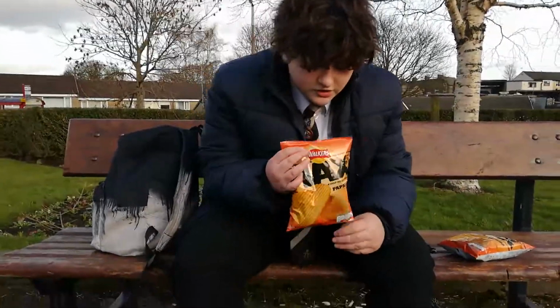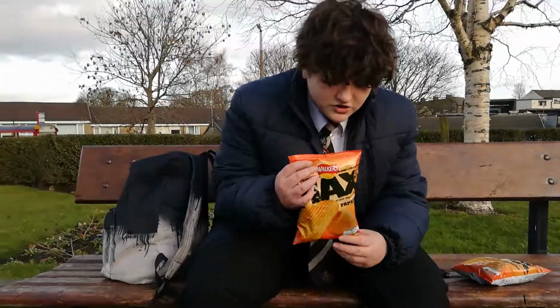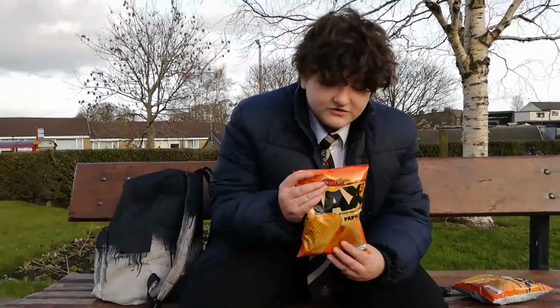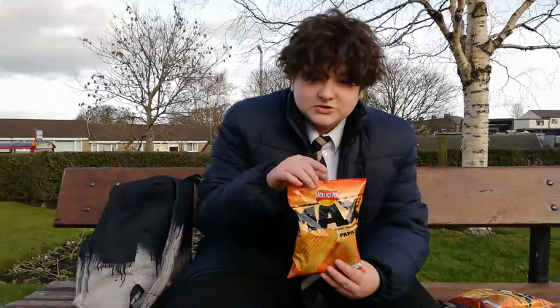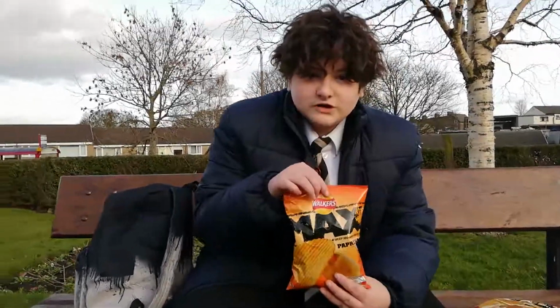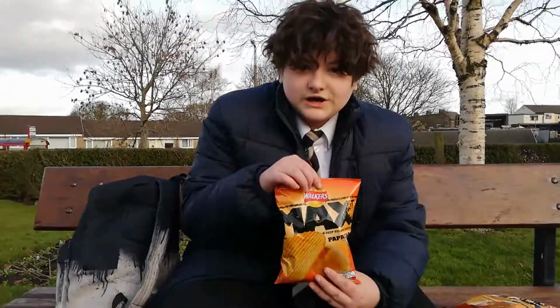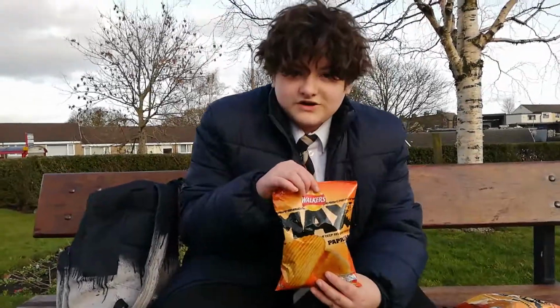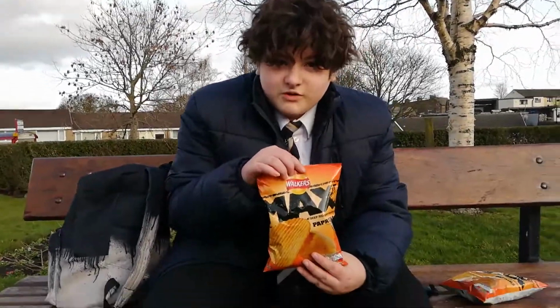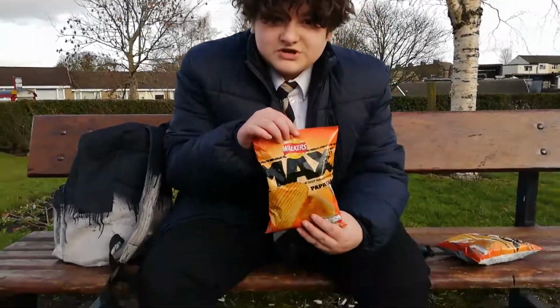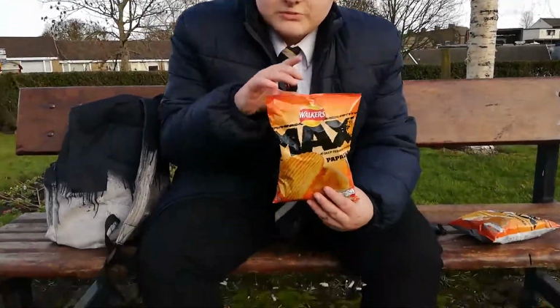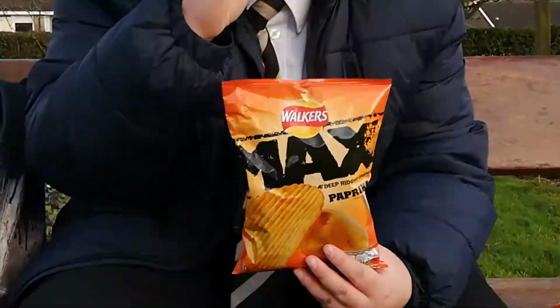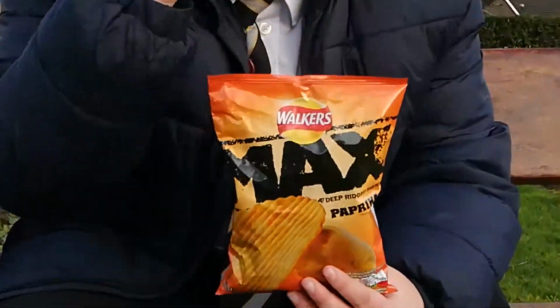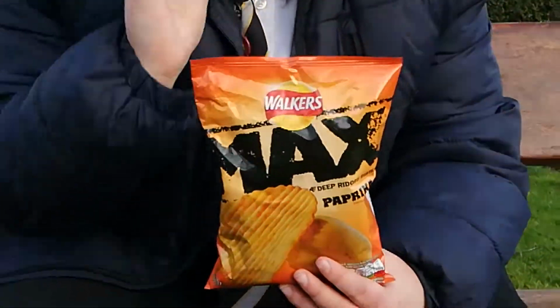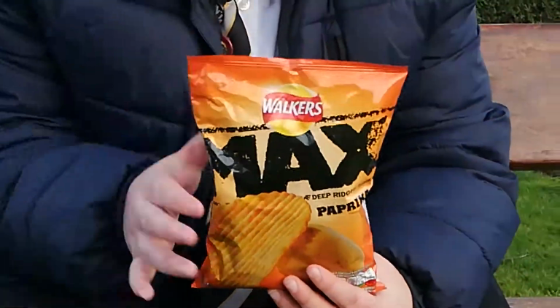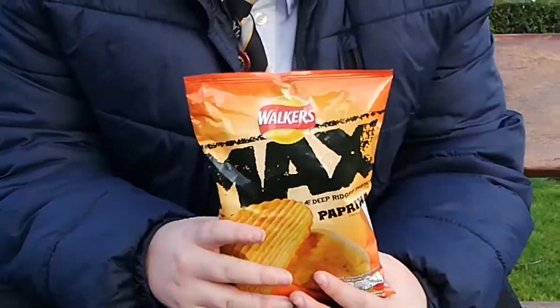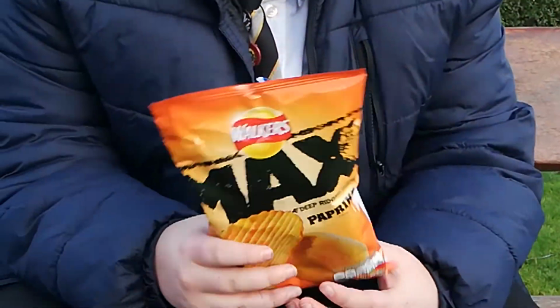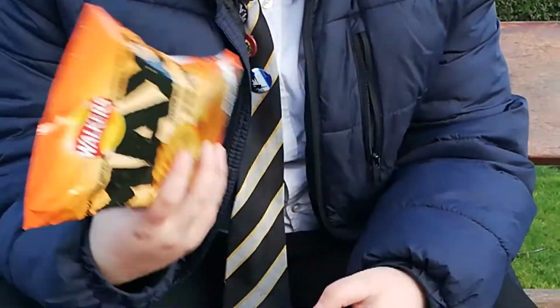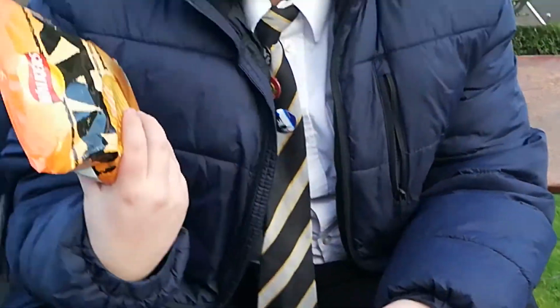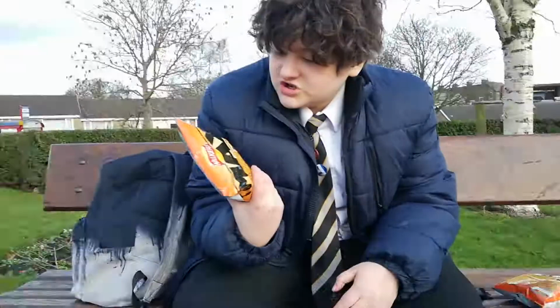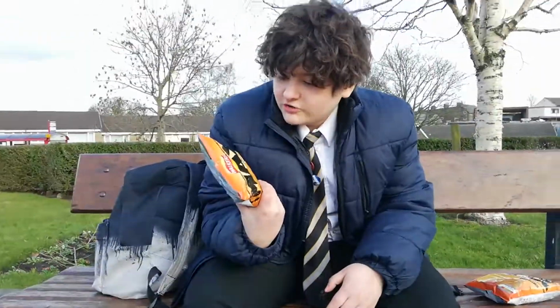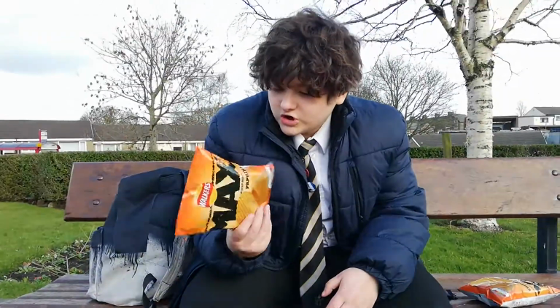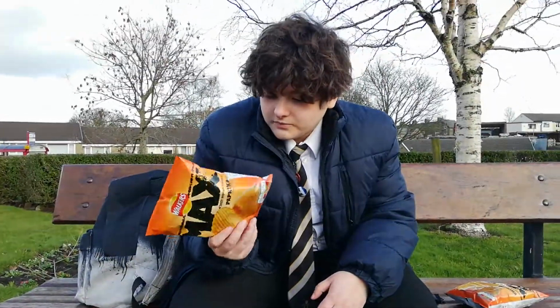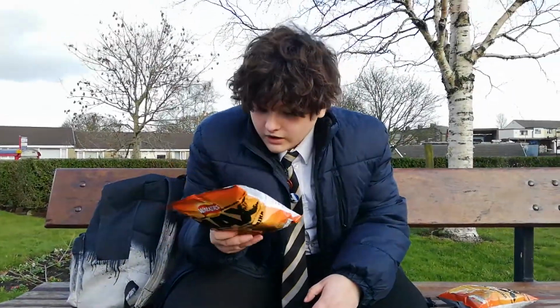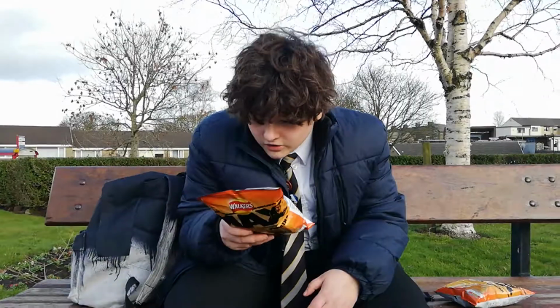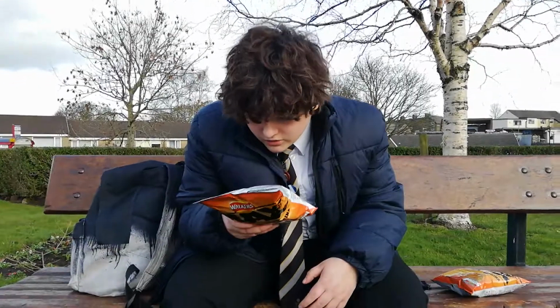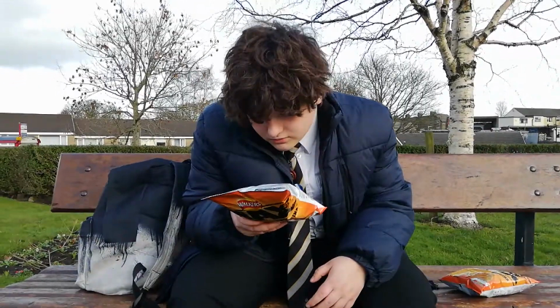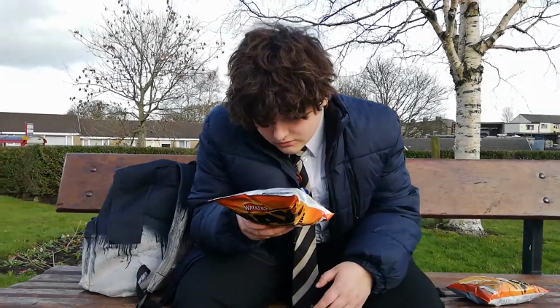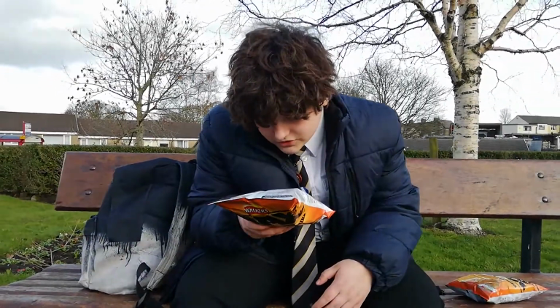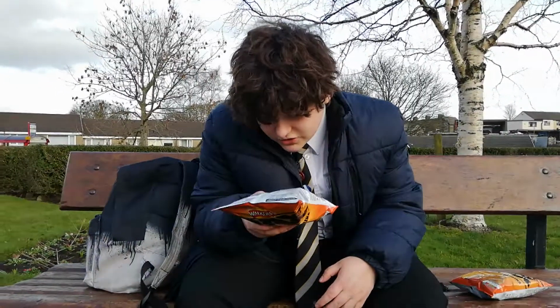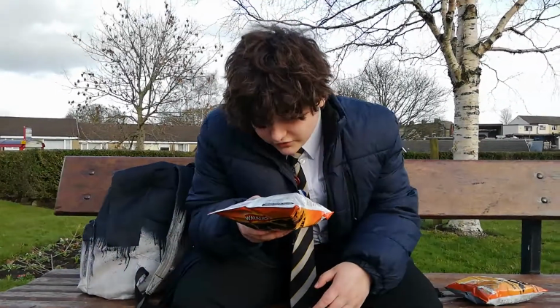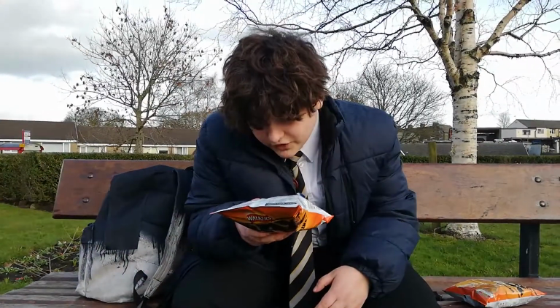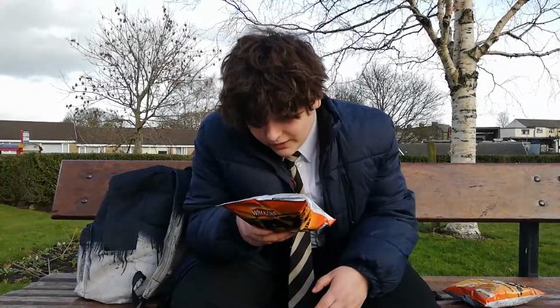So these are what they look like — you've probably seen them before. They're very good. This is a single serving bag, it's 50 grams.